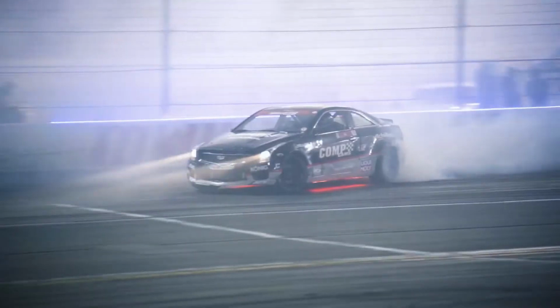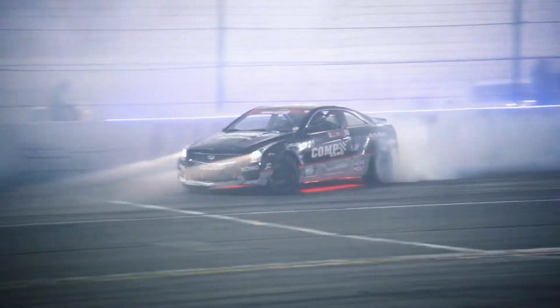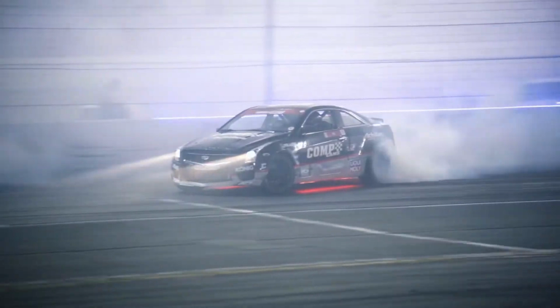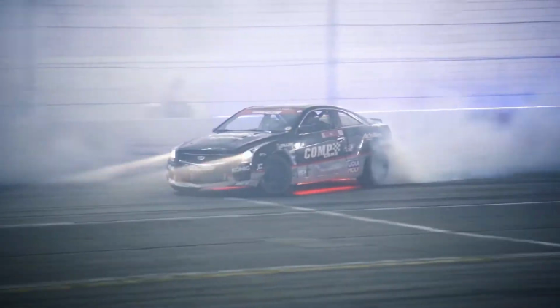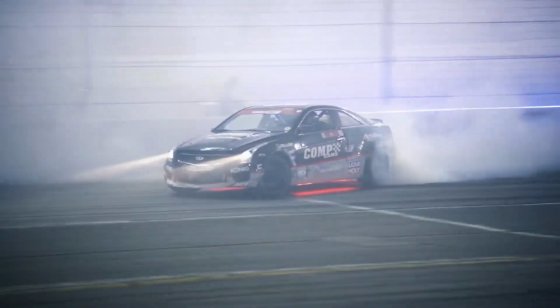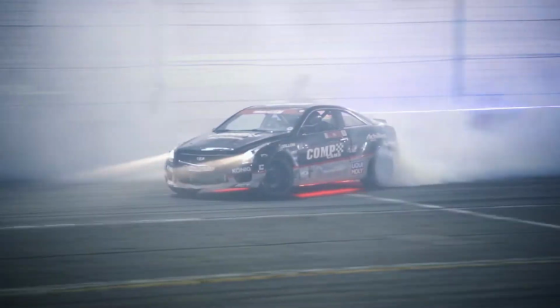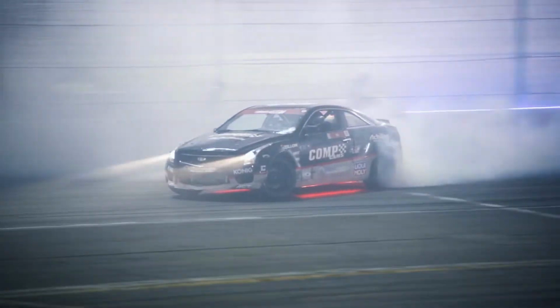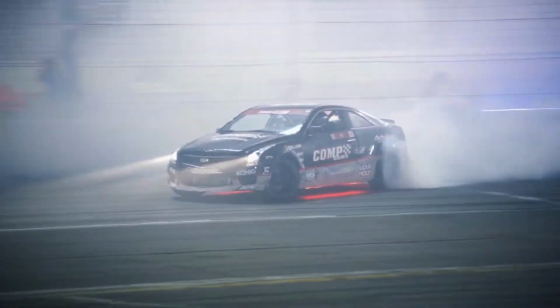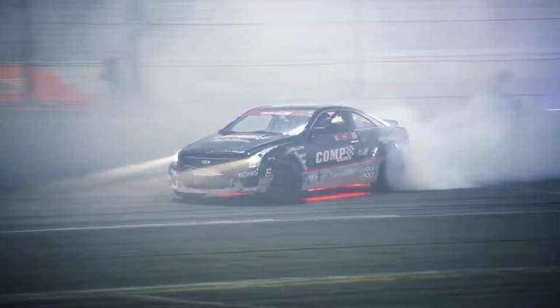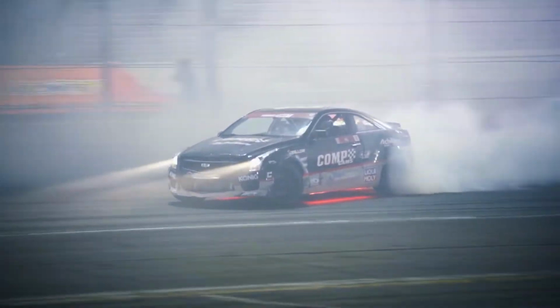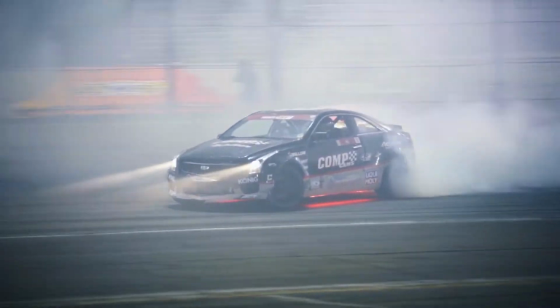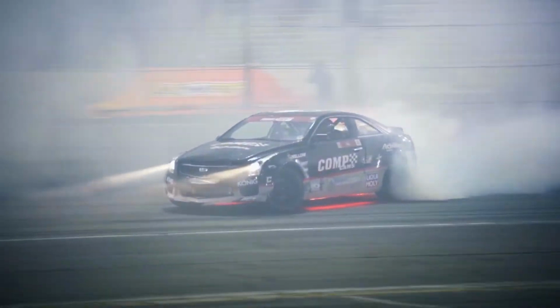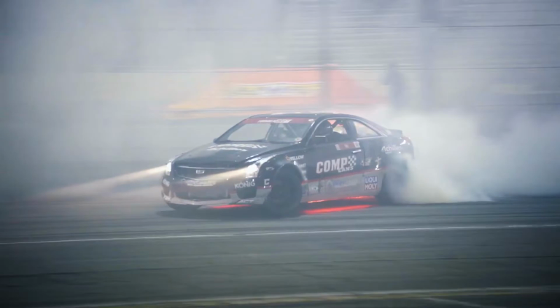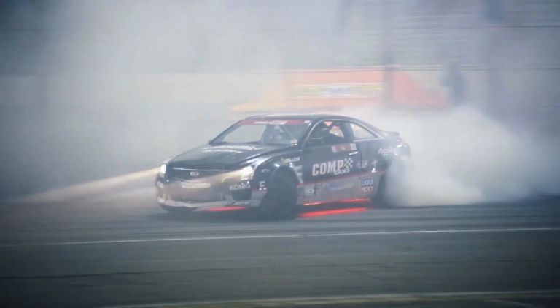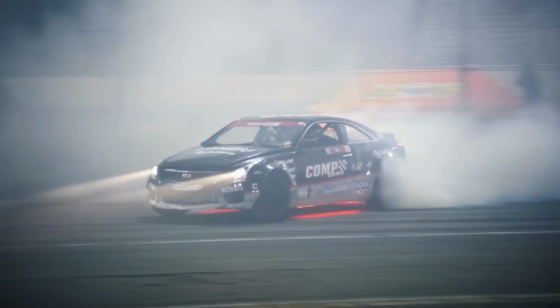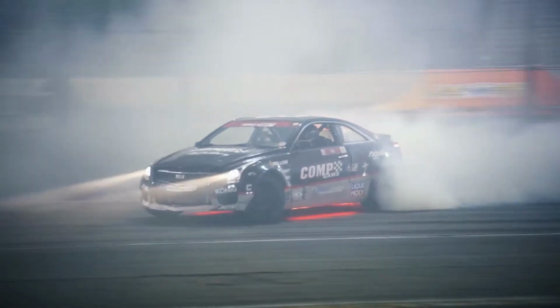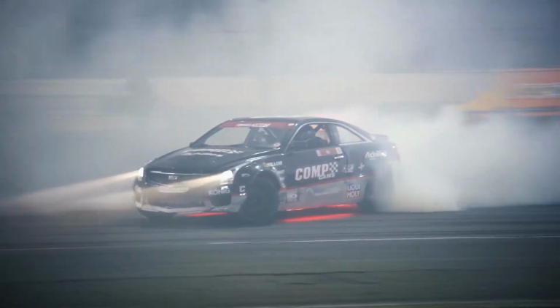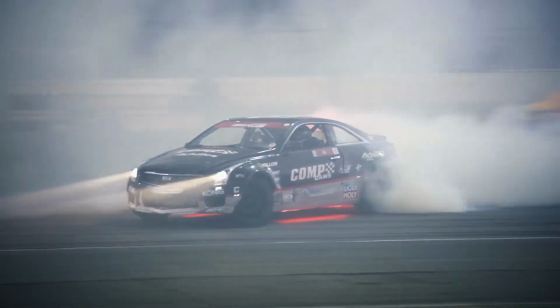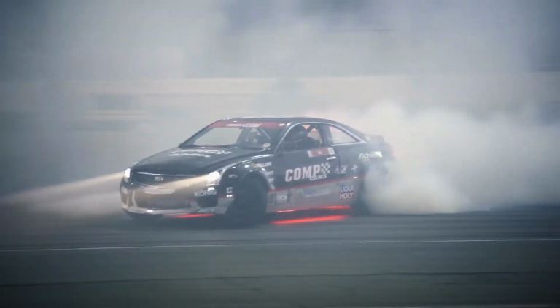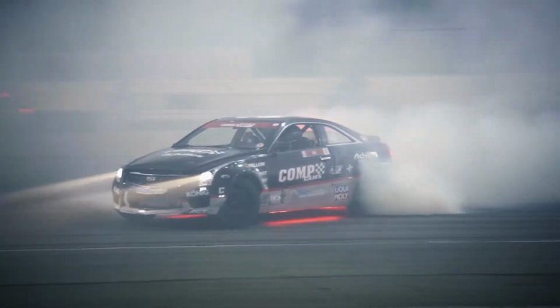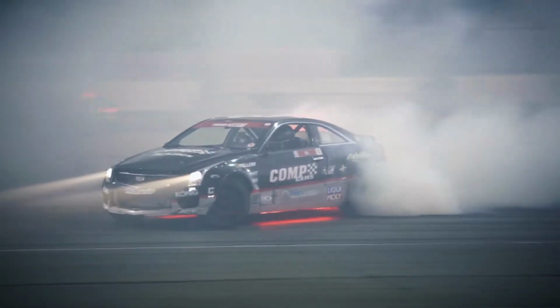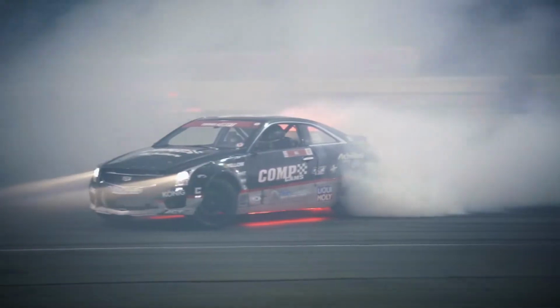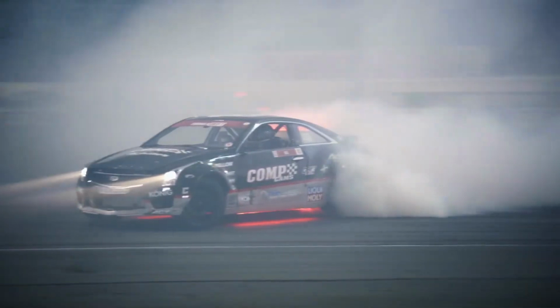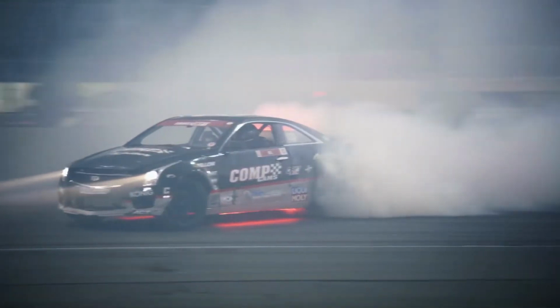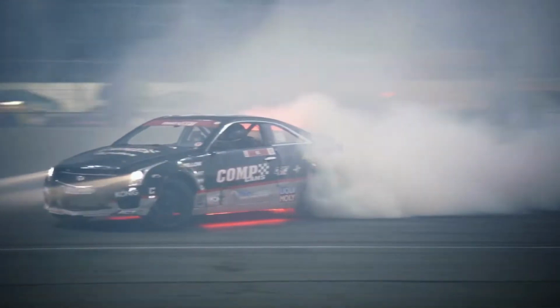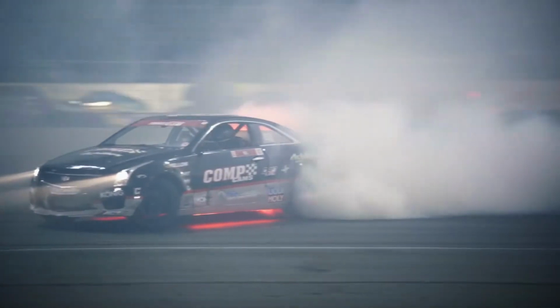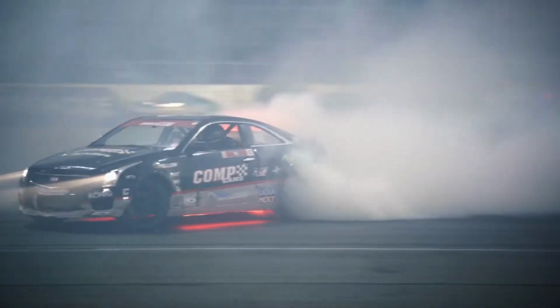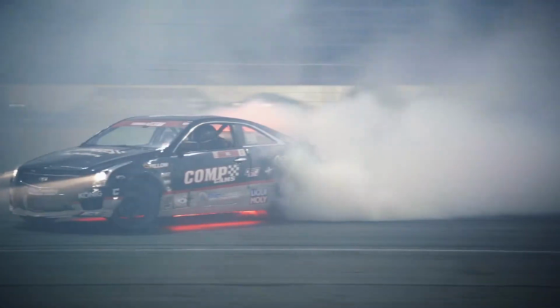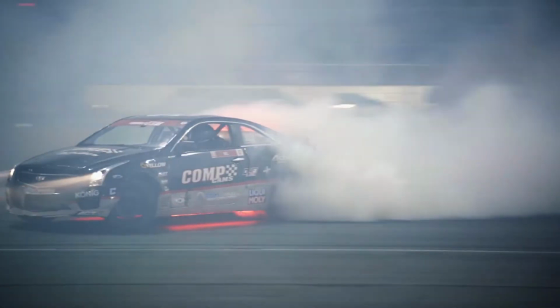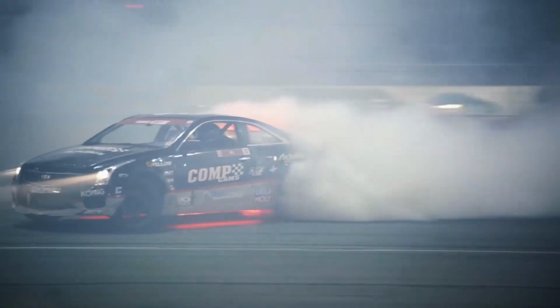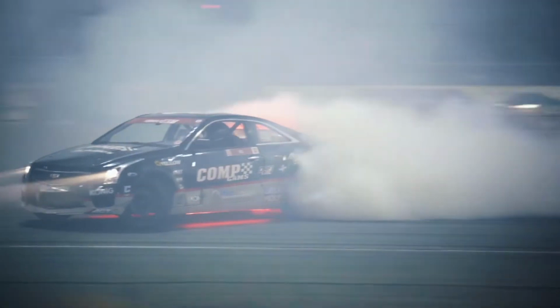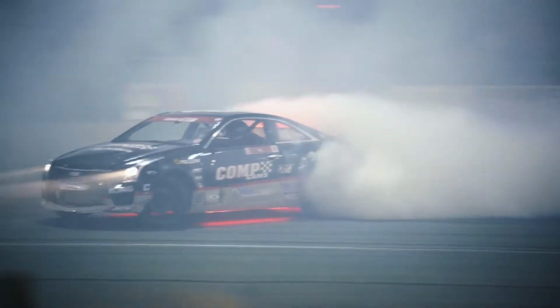The Comp Cams, Achilles Tire, Cadillac CTS-V — Taylor Hull. That was an awesome run there.